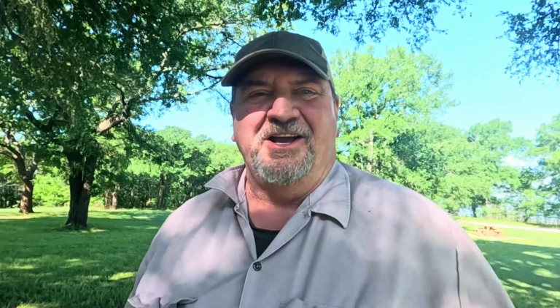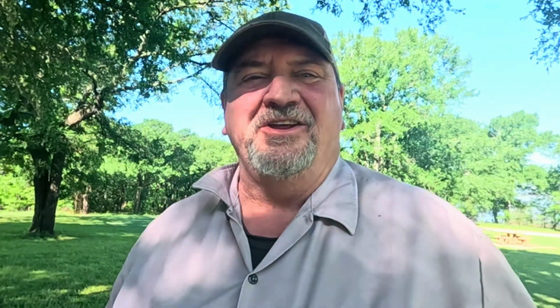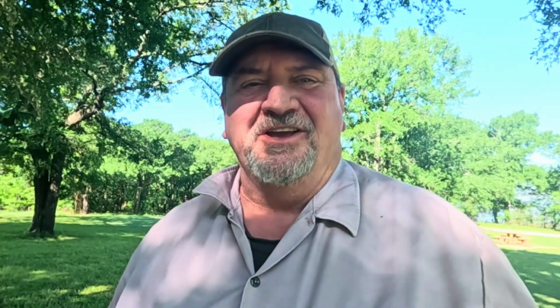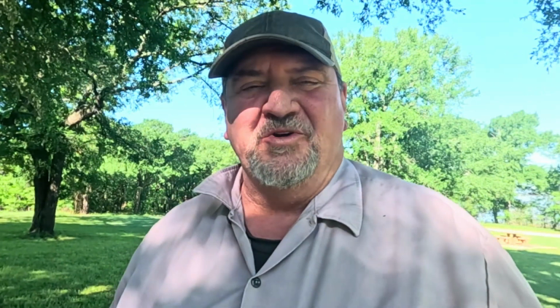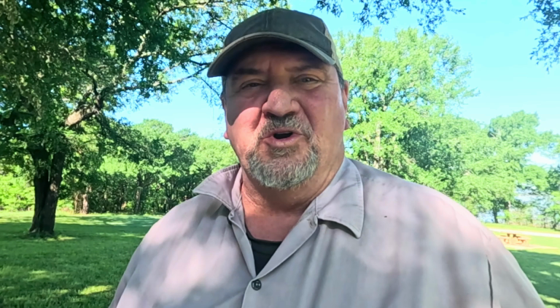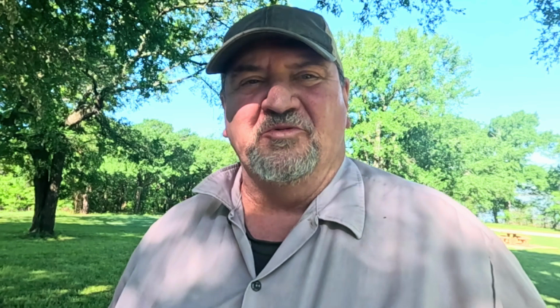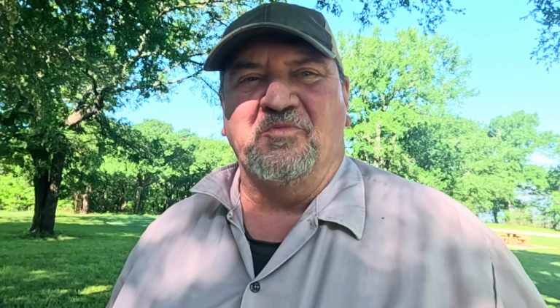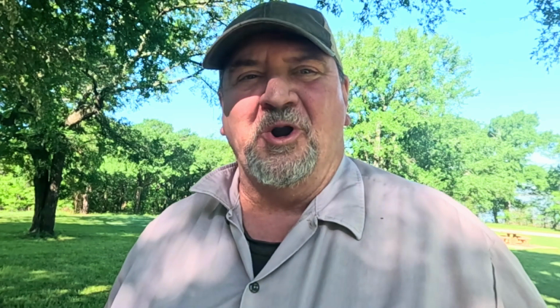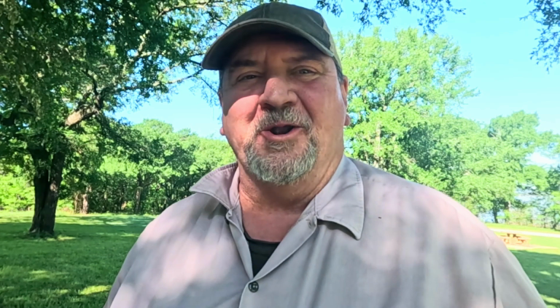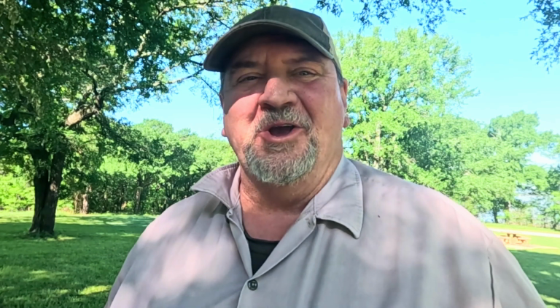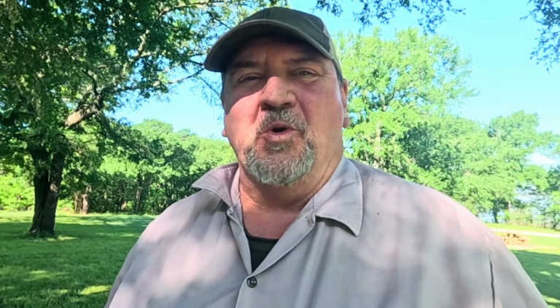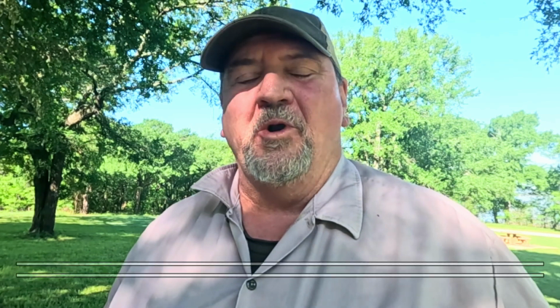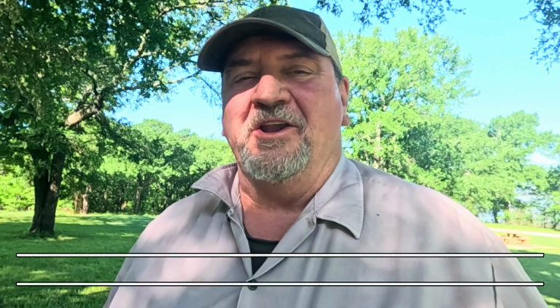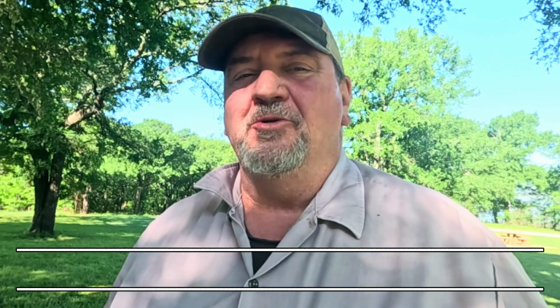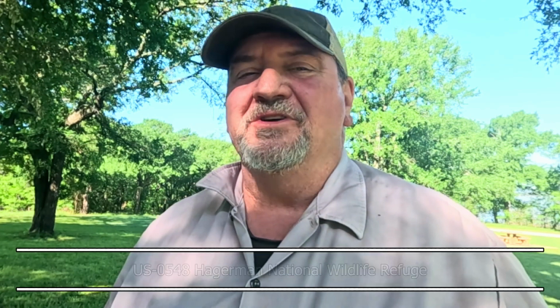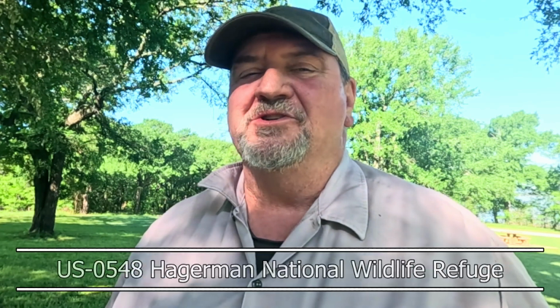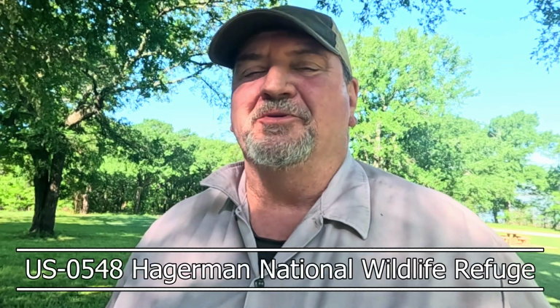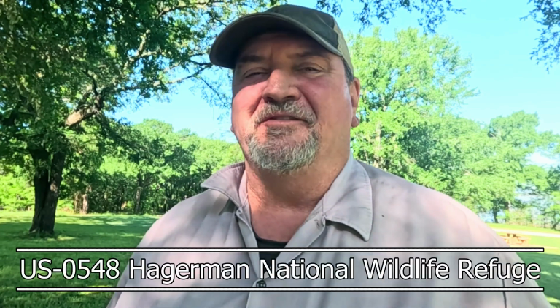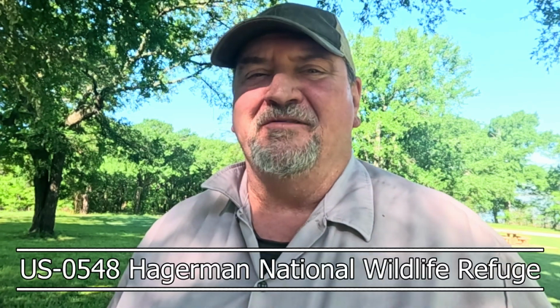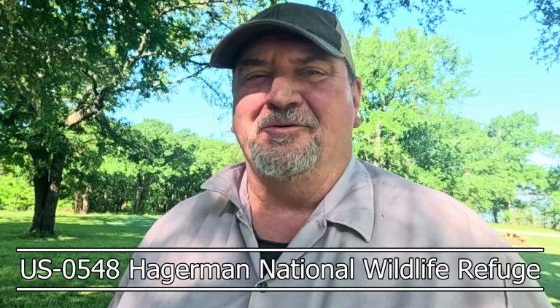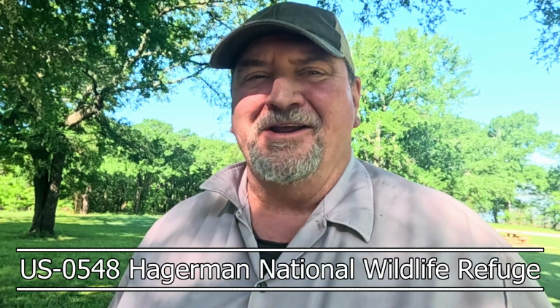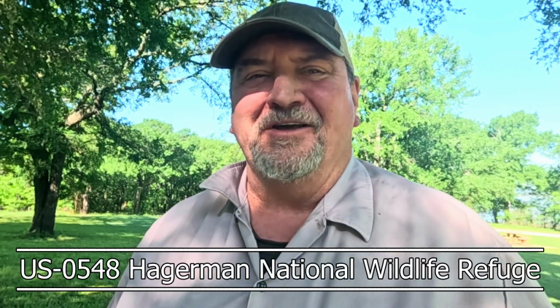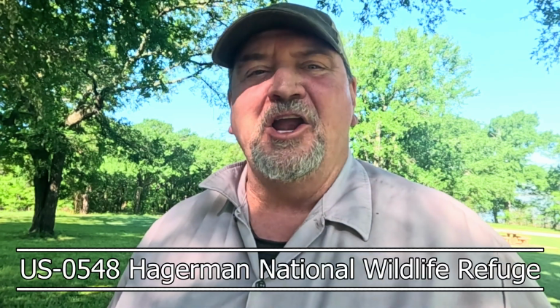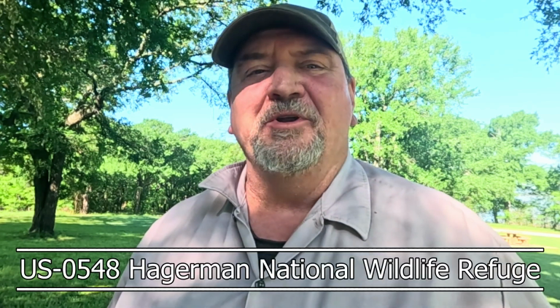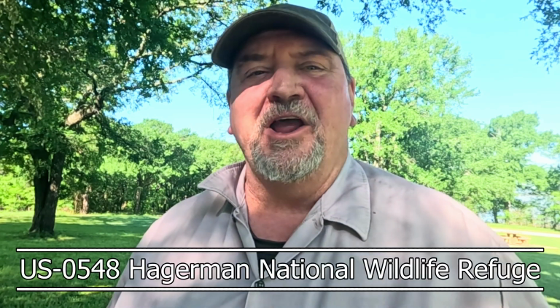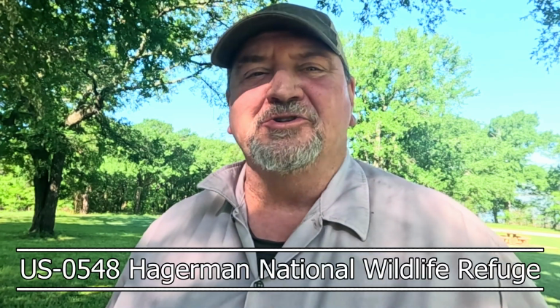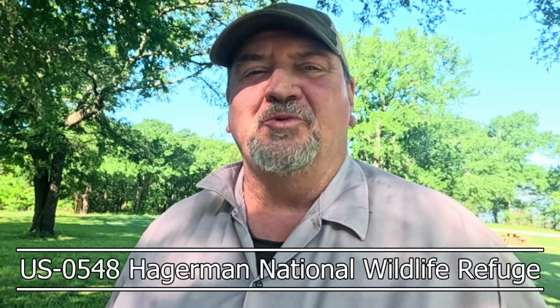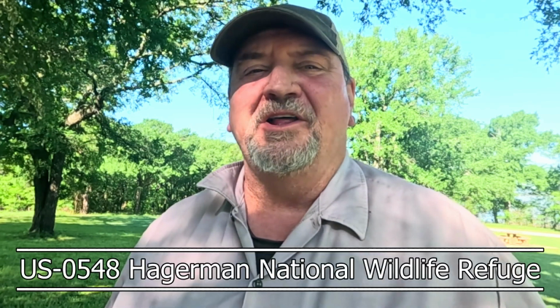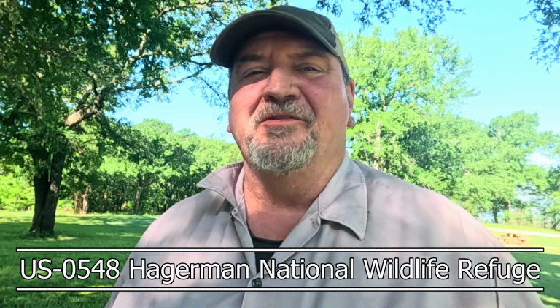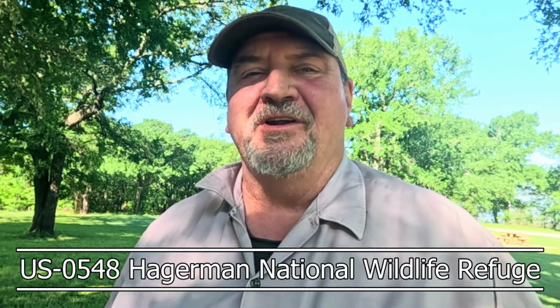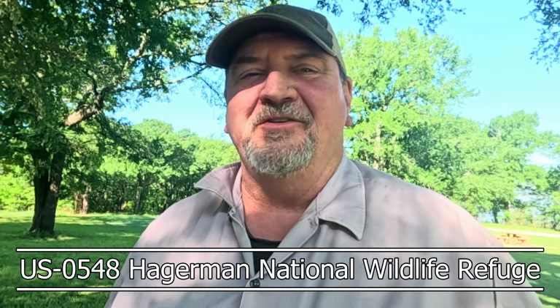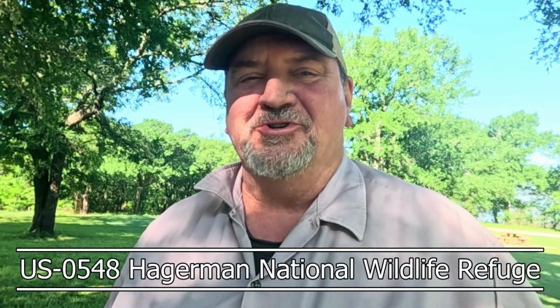Howdy, welcome to the park. We're at US0548, the Hagerman National Wildlife Refuge.